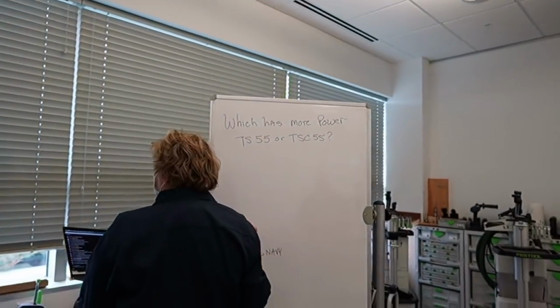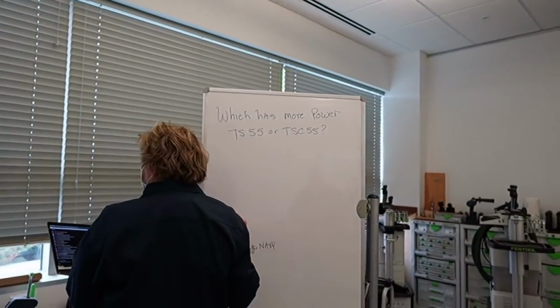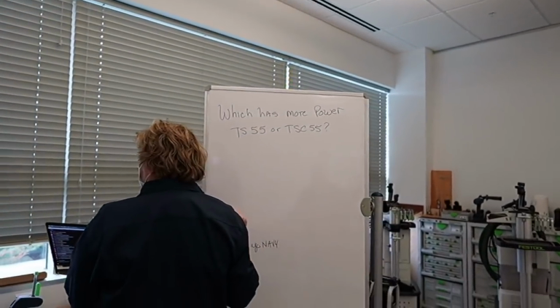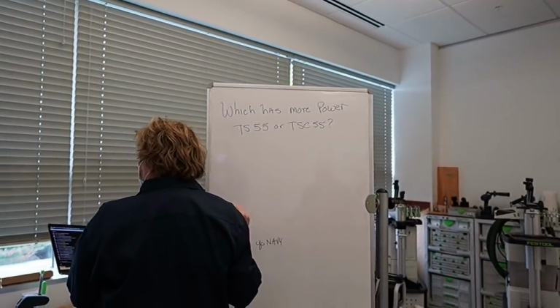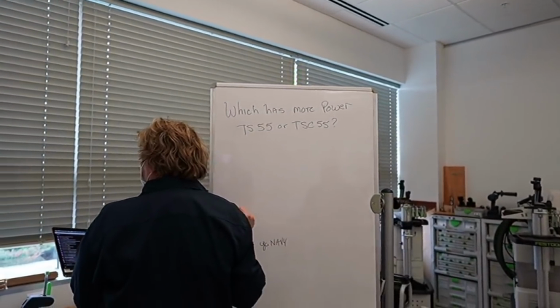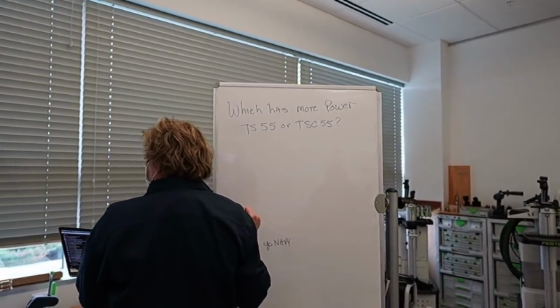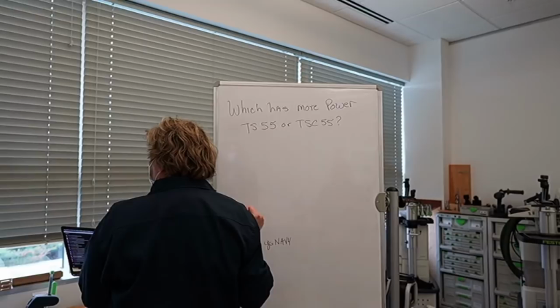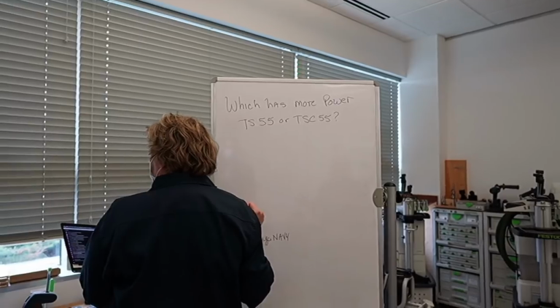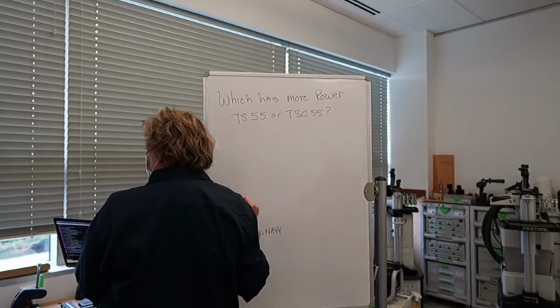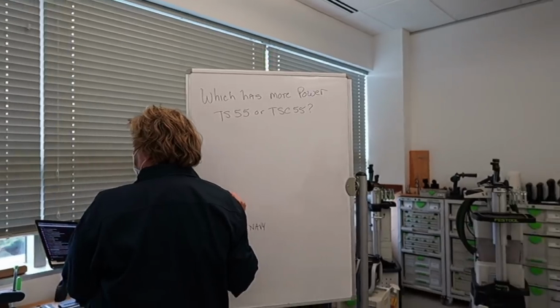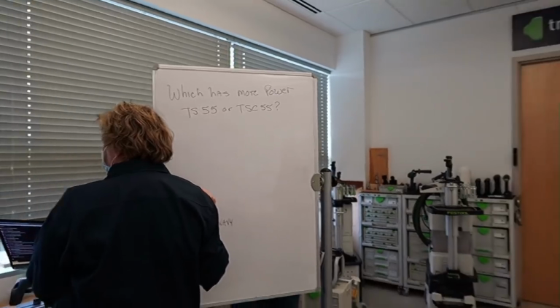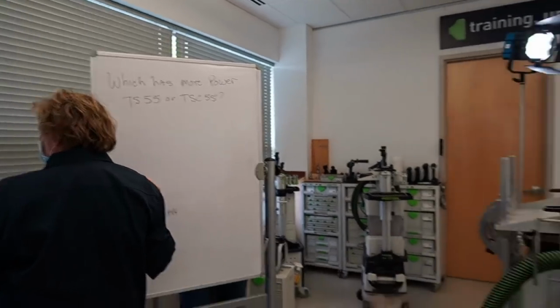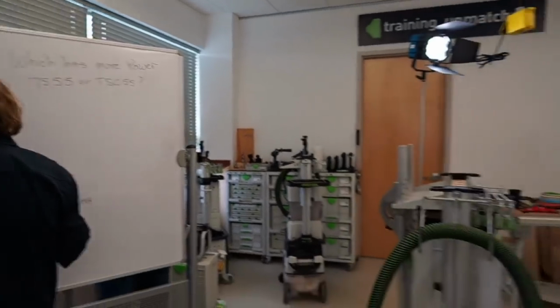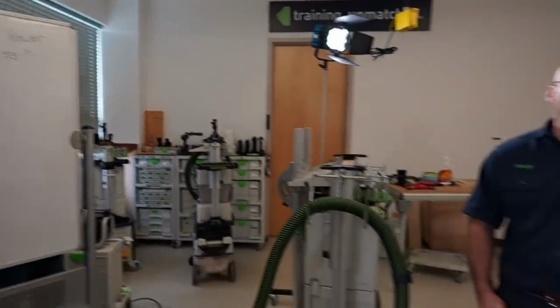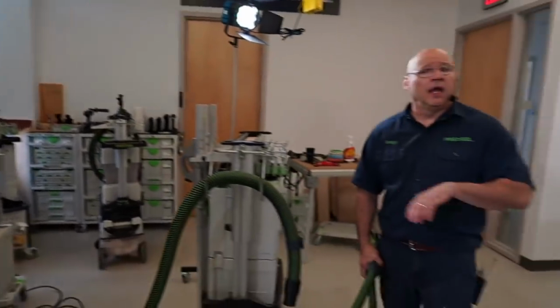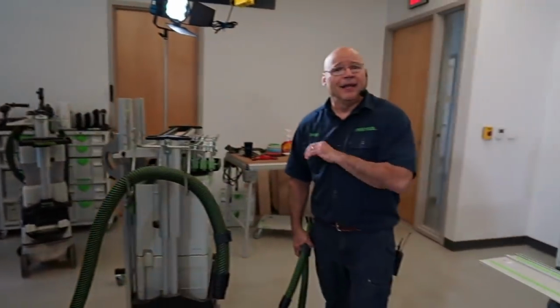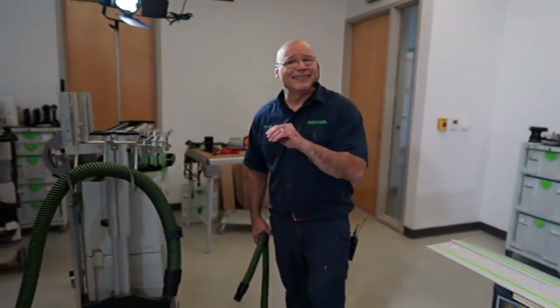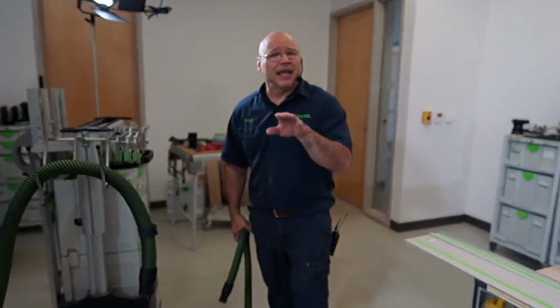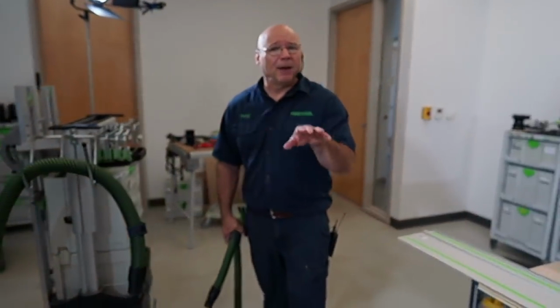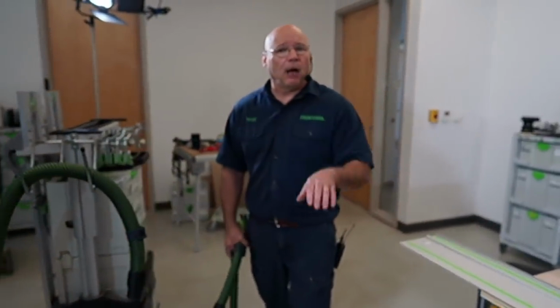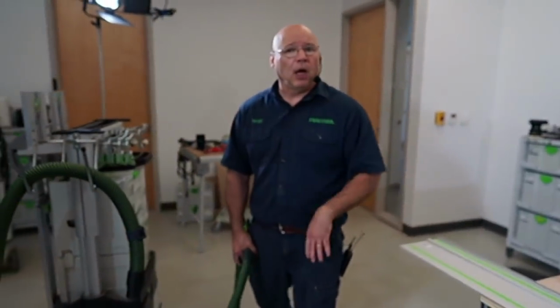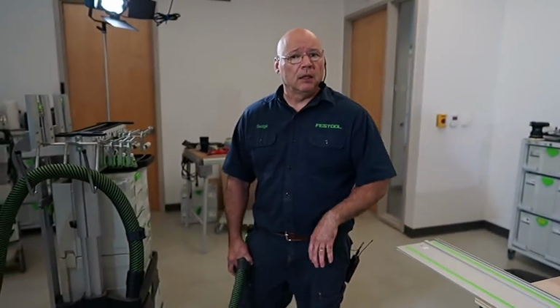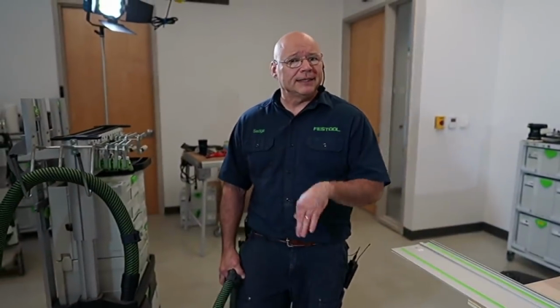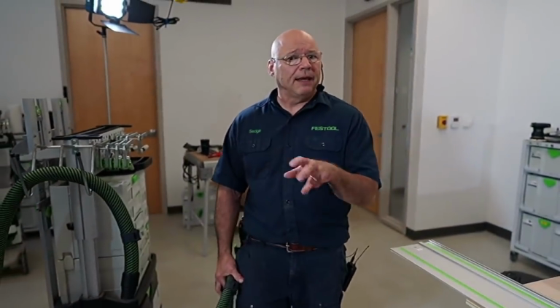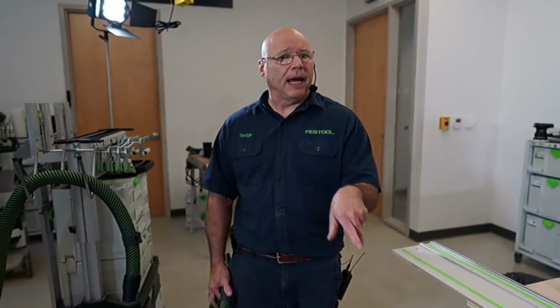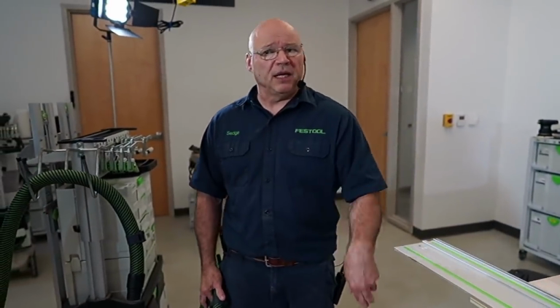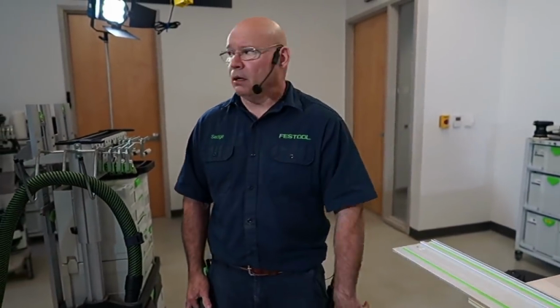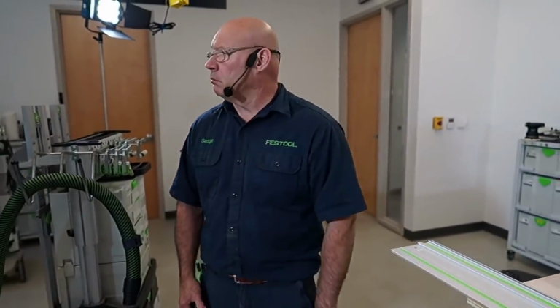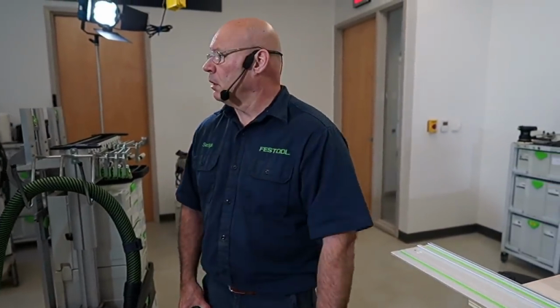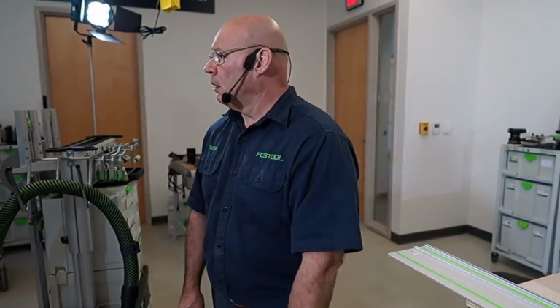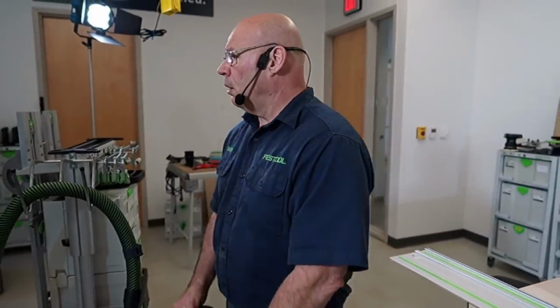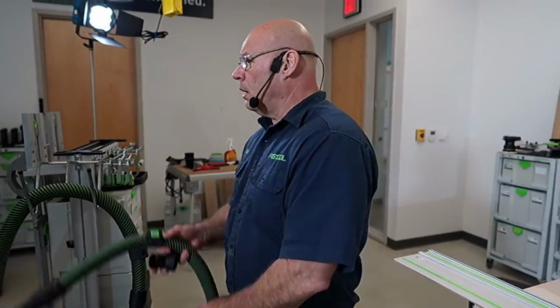Which has more power — the TS55 or the TSC55? Same power, same RPM.